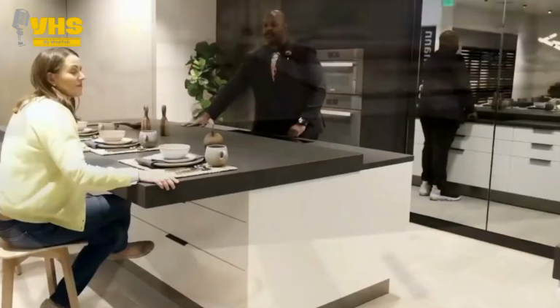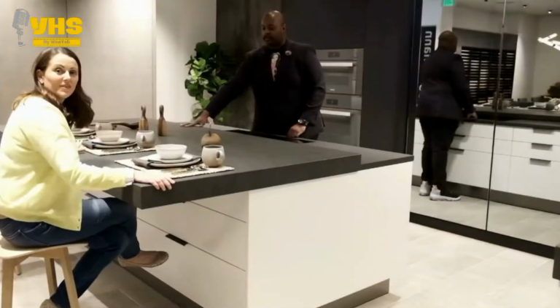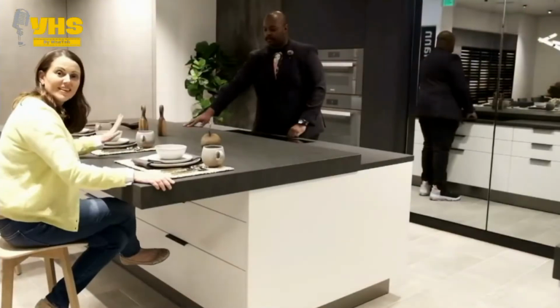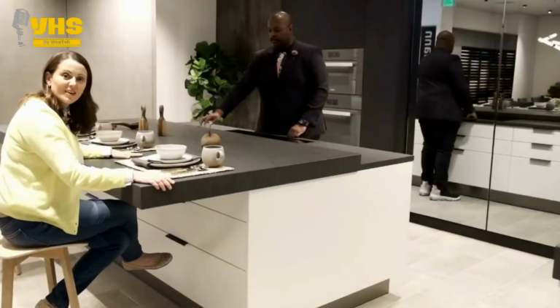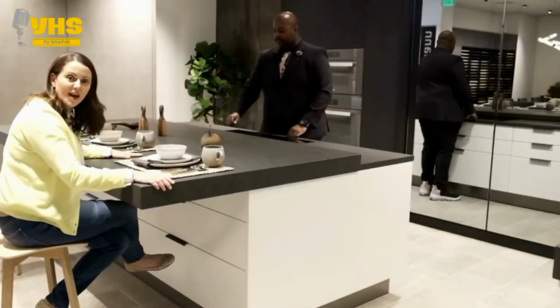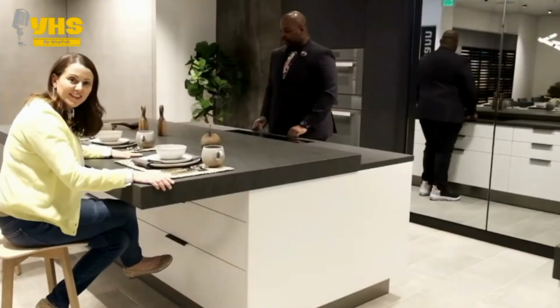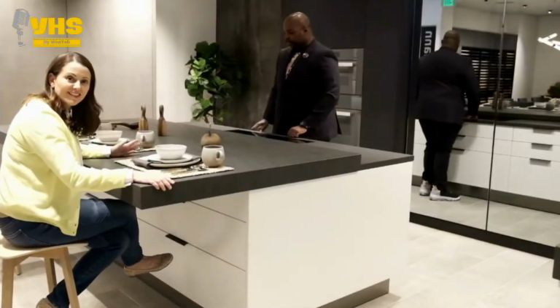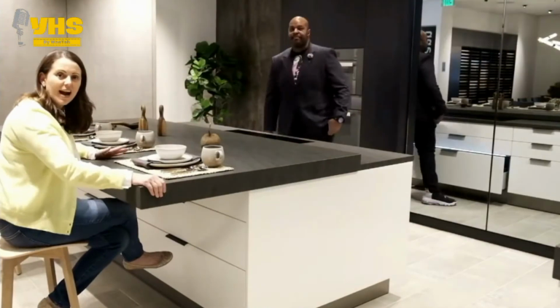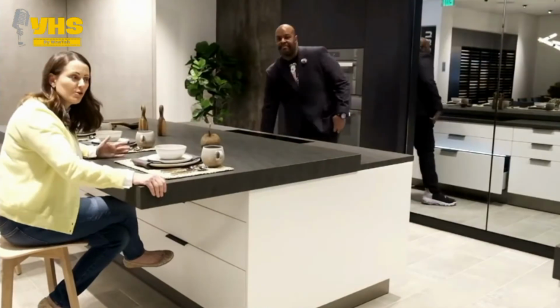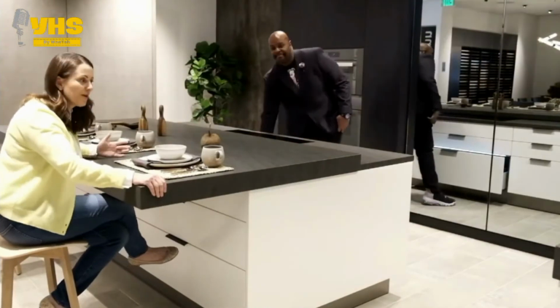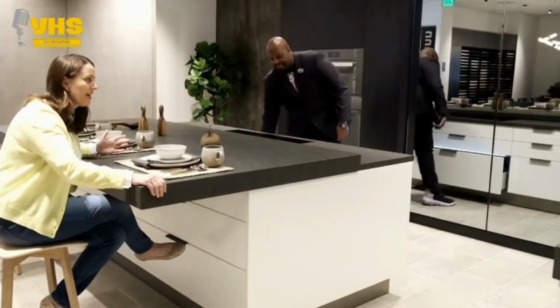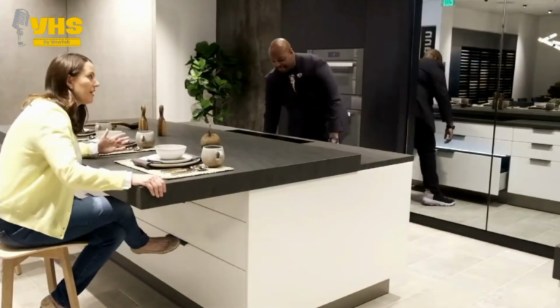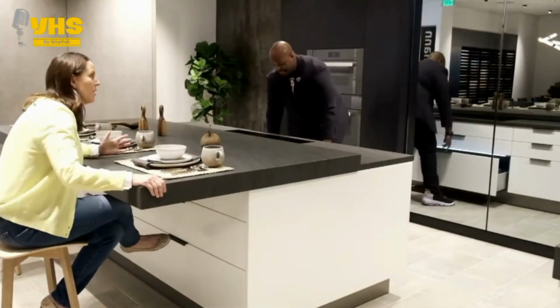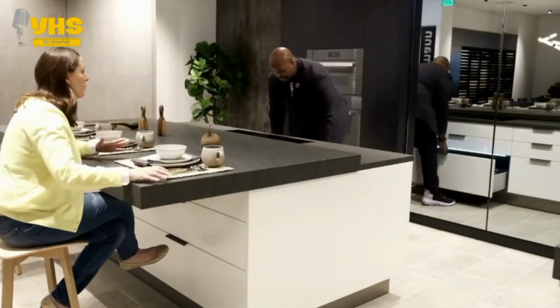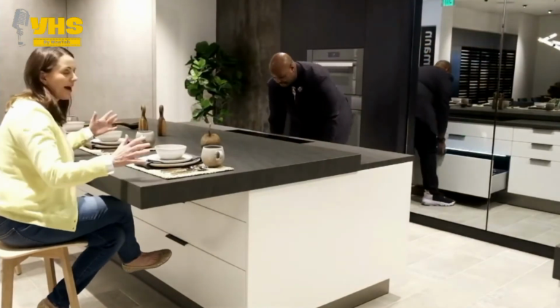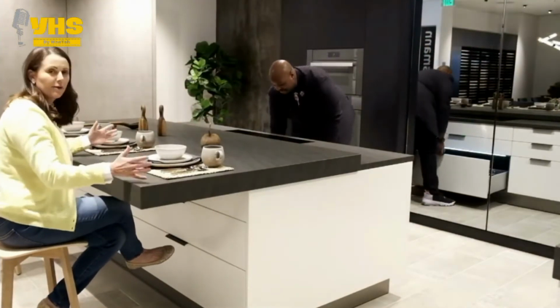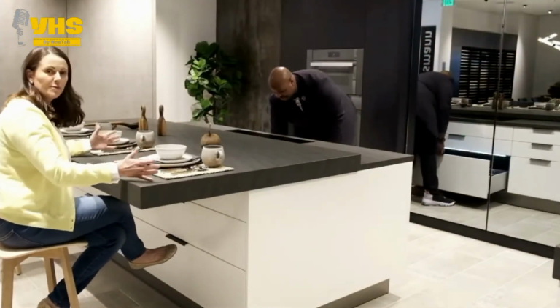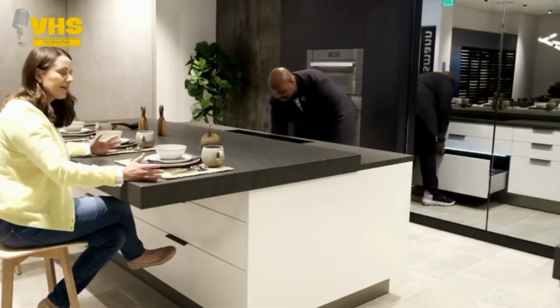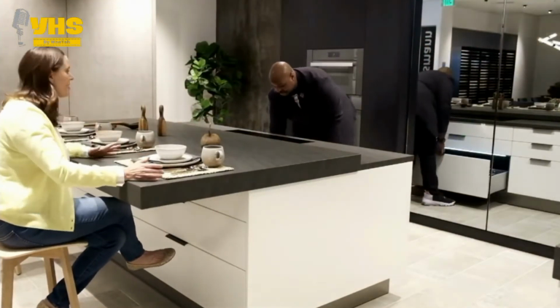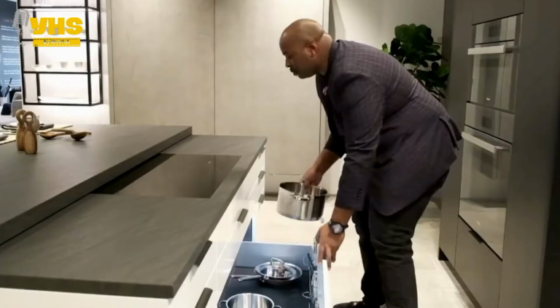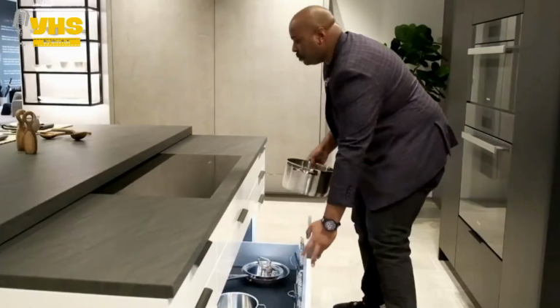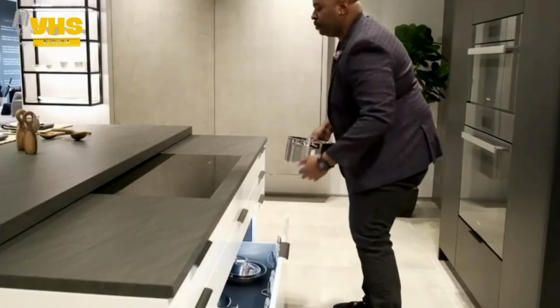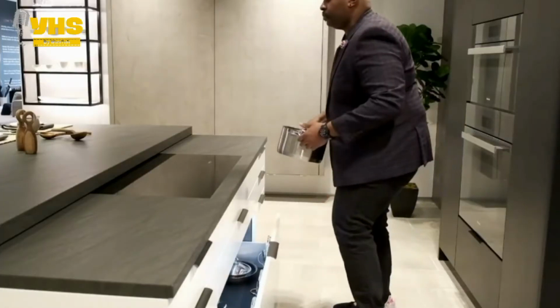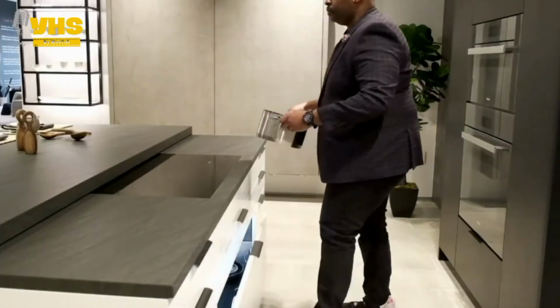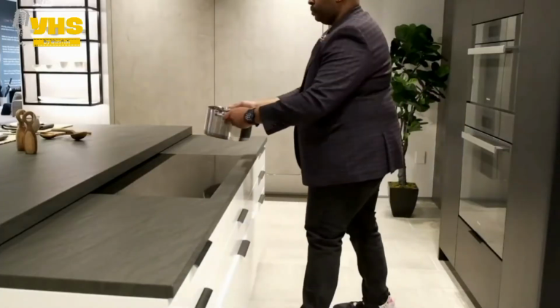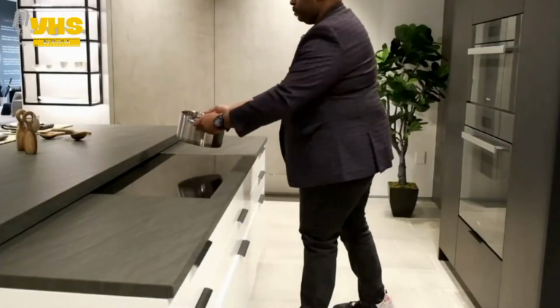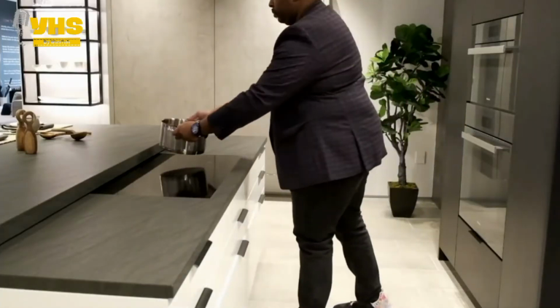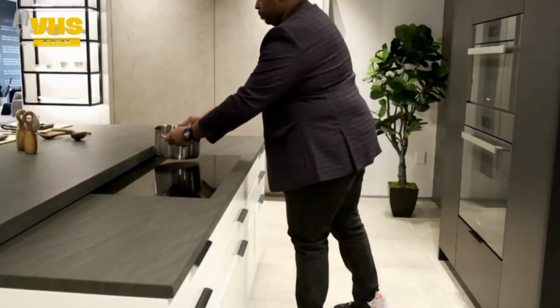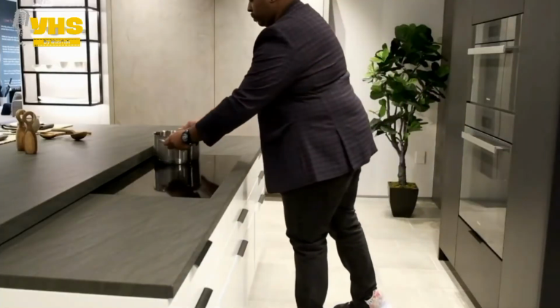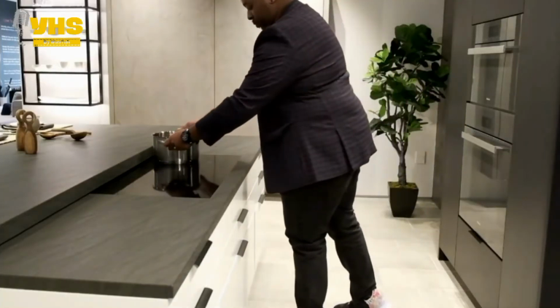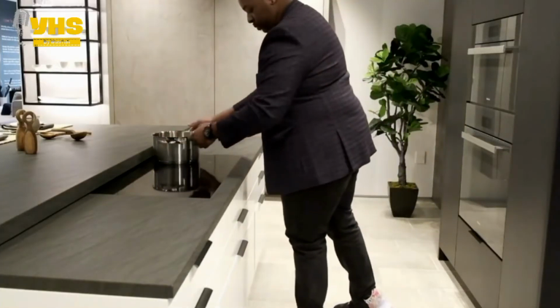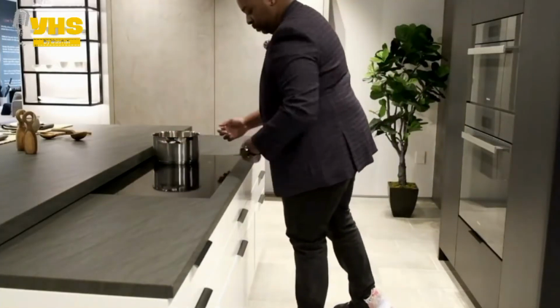You can easily store your fancy and delicate glasses in these drawers without worrying about them cracking or anything.